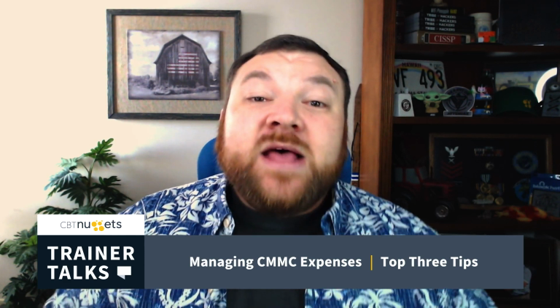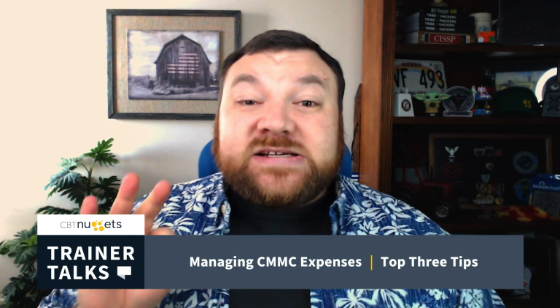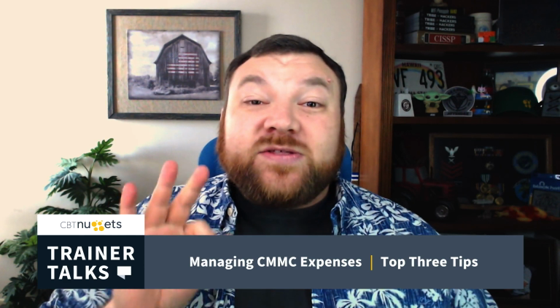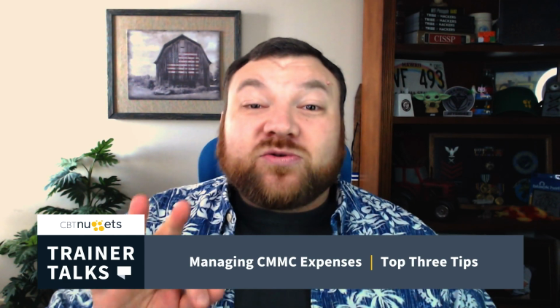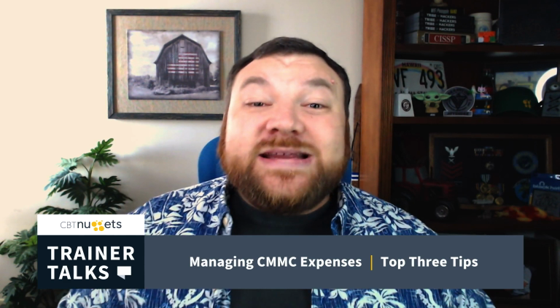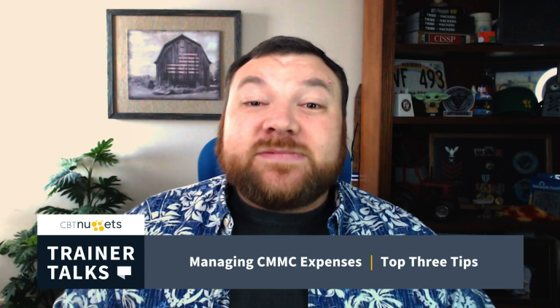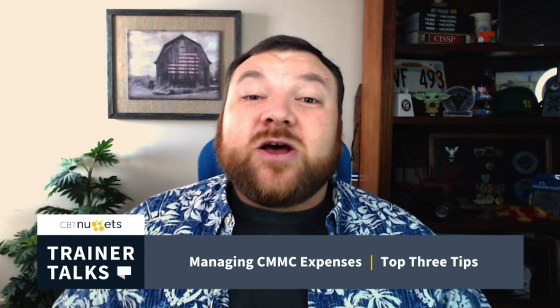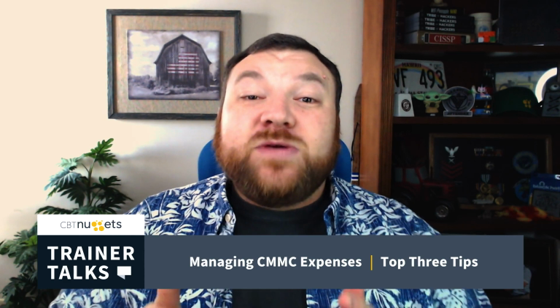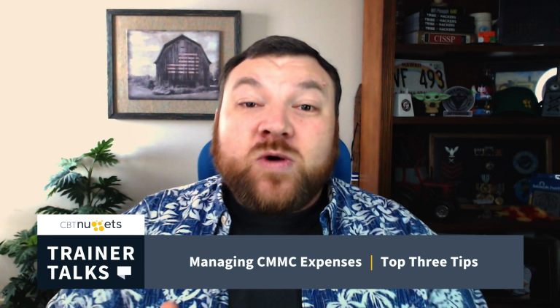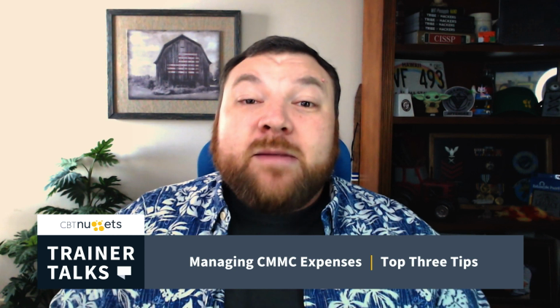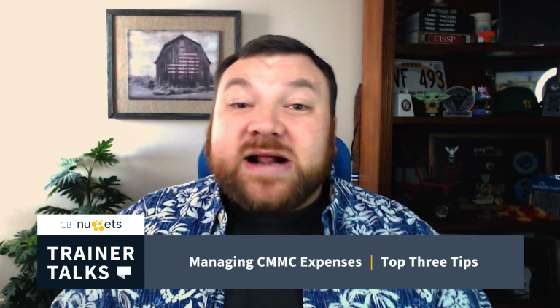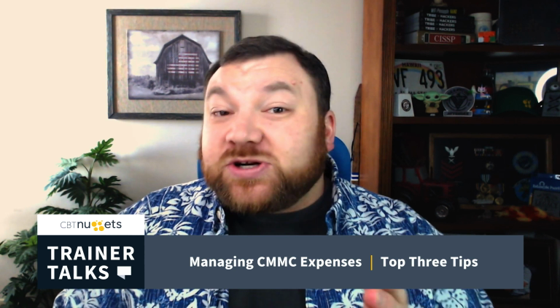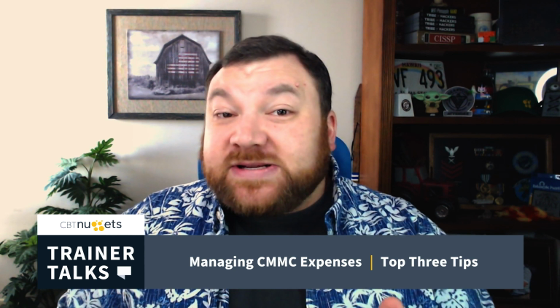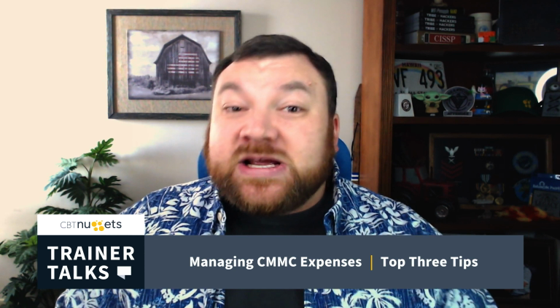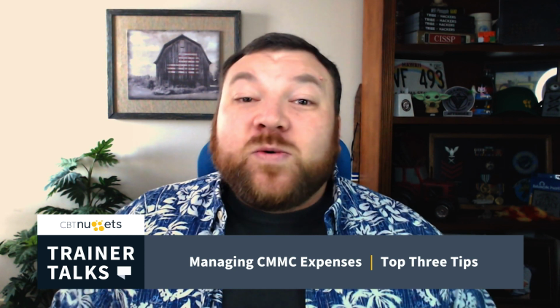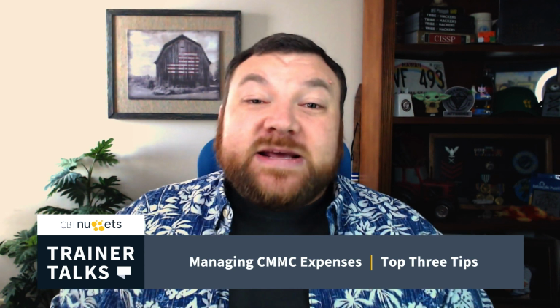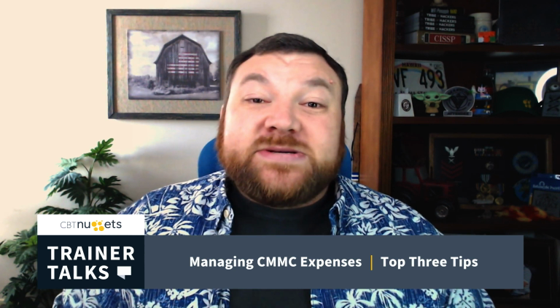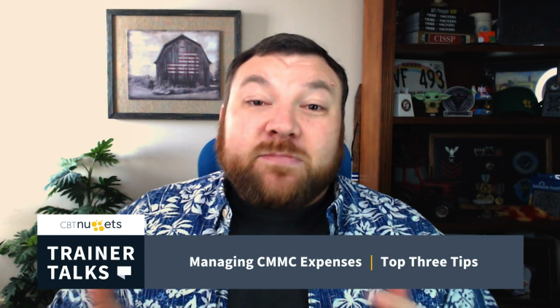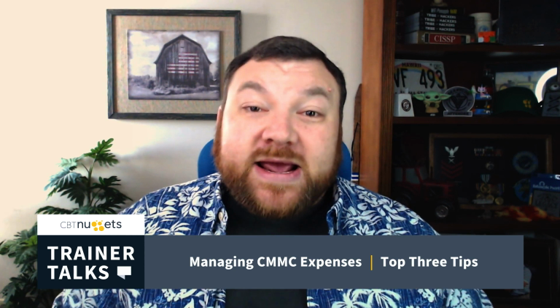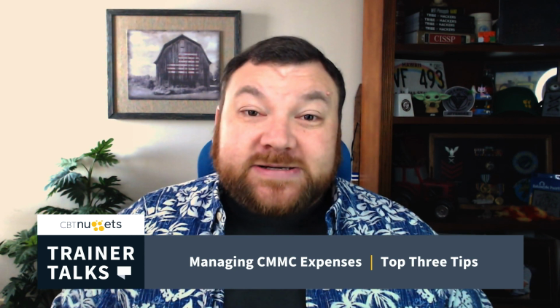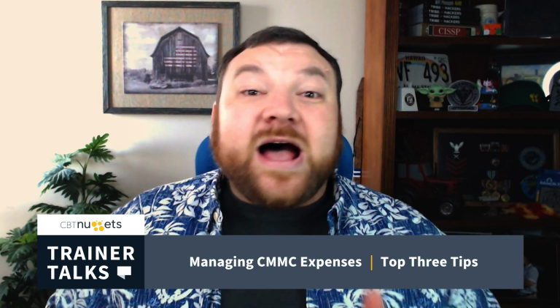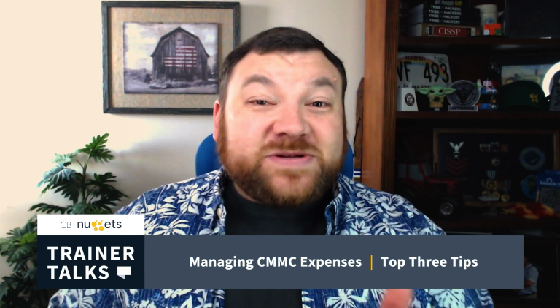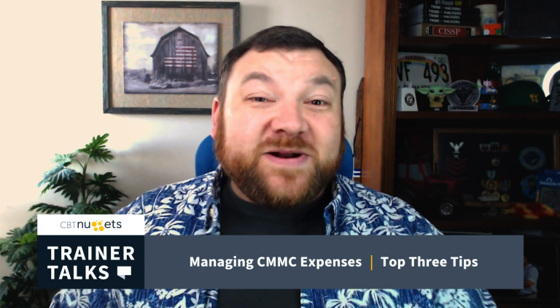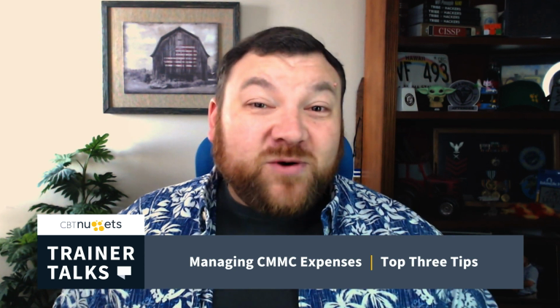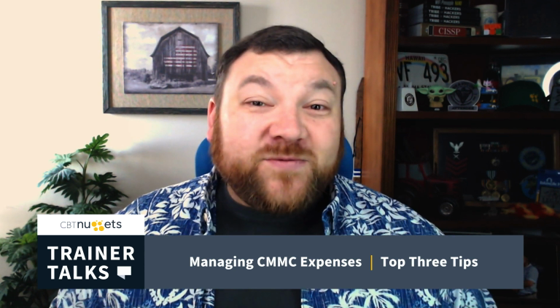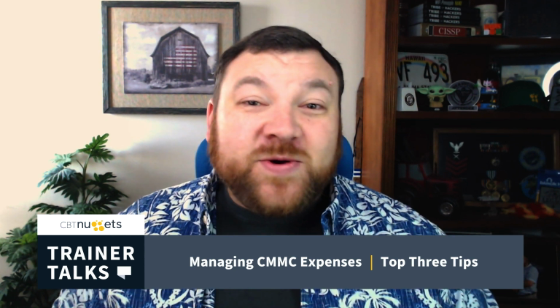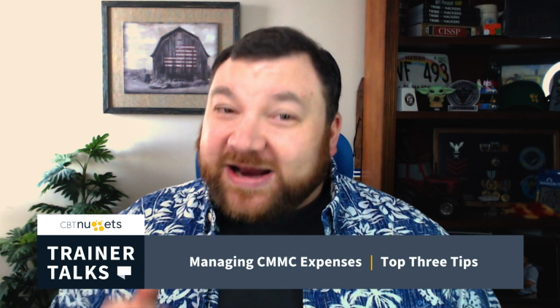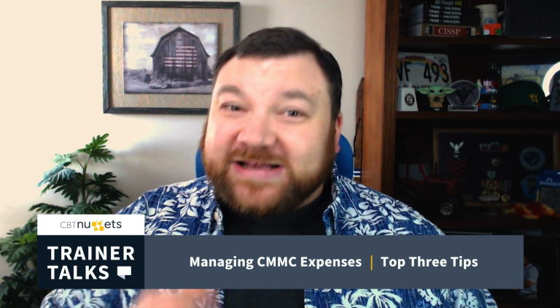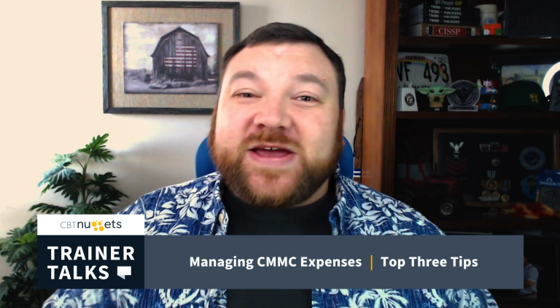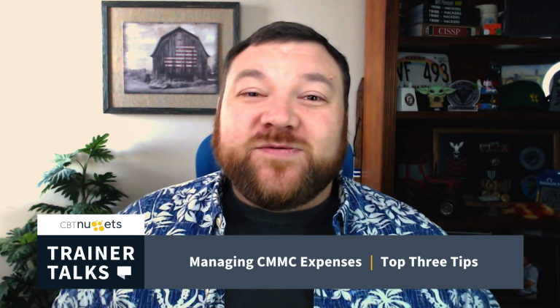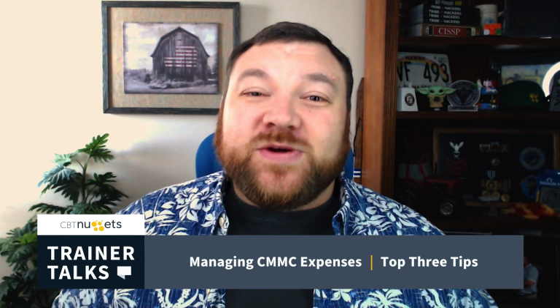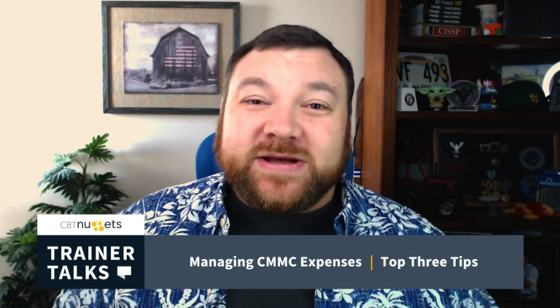So these have been three tips to help you manage your expenses with CMMC compliance. I hope this has been informative for you, and I'd like to thank you for viewing.